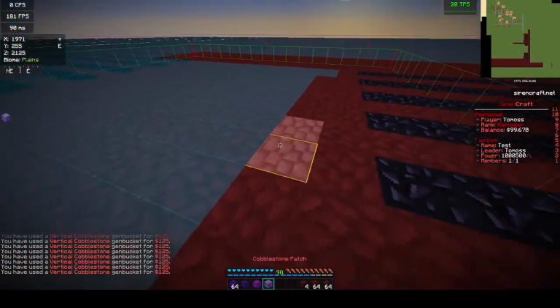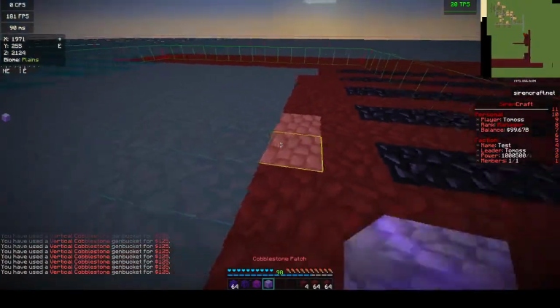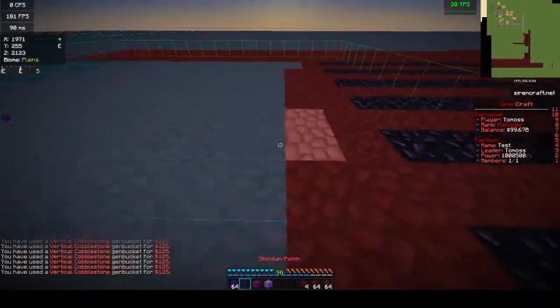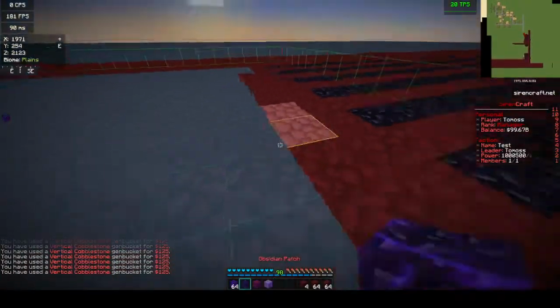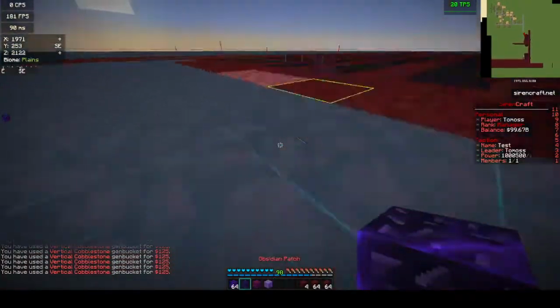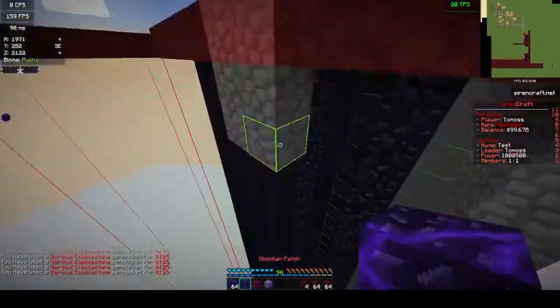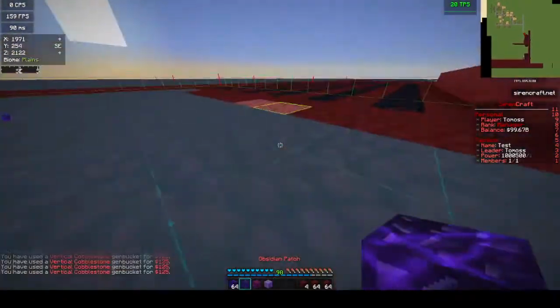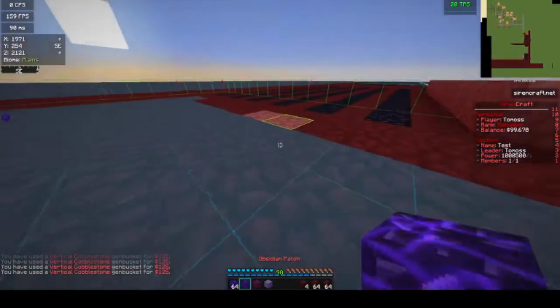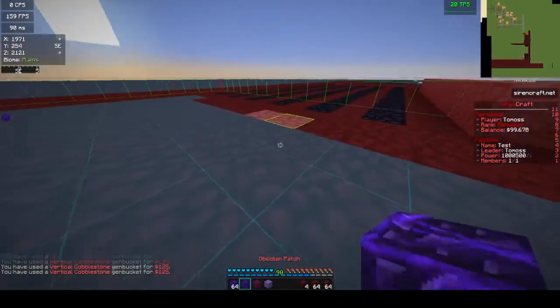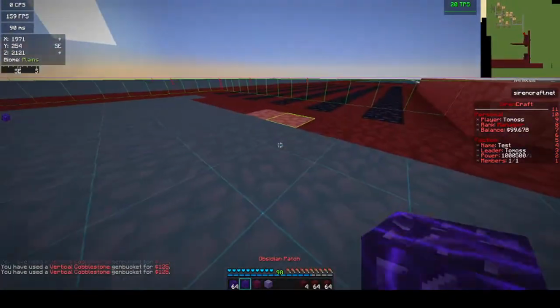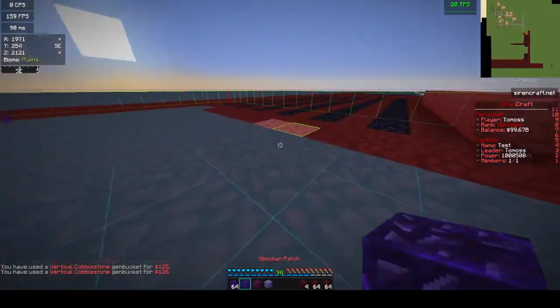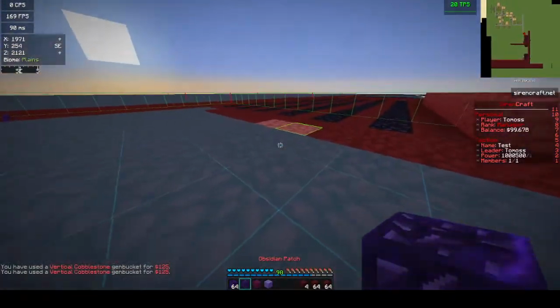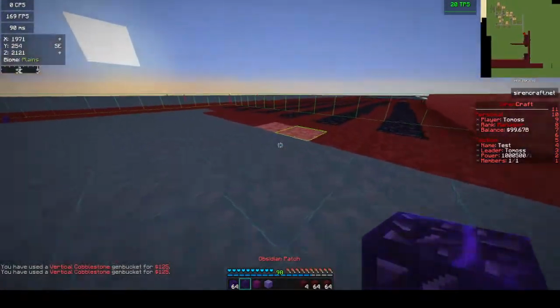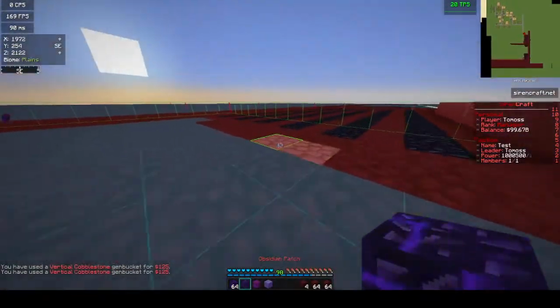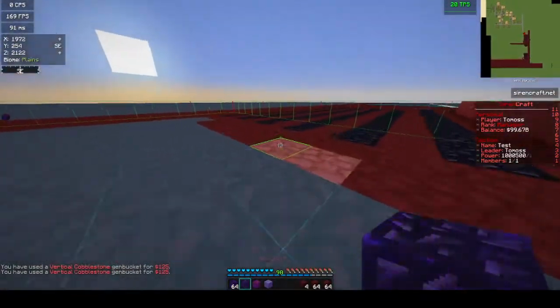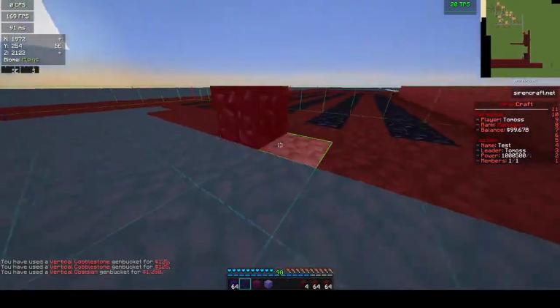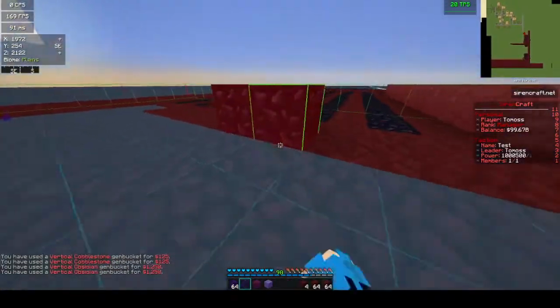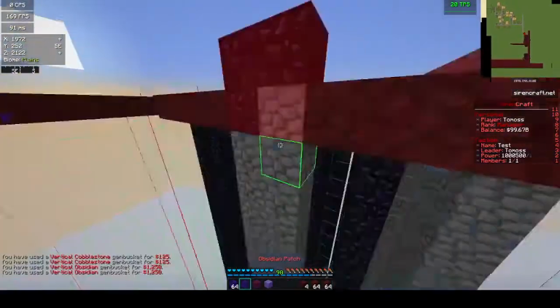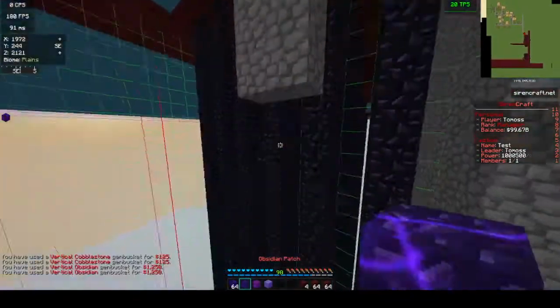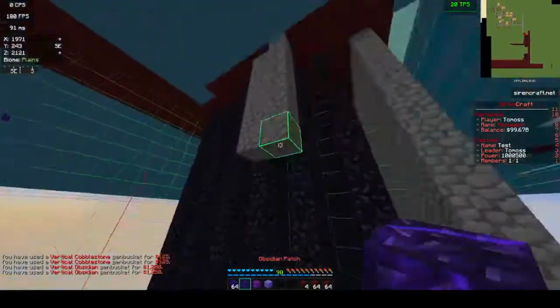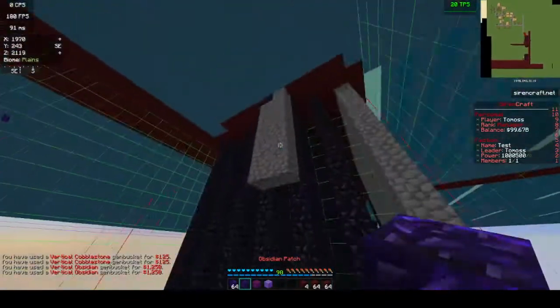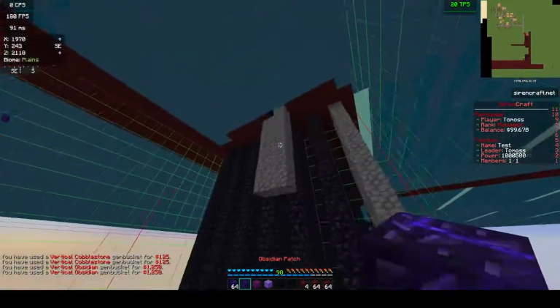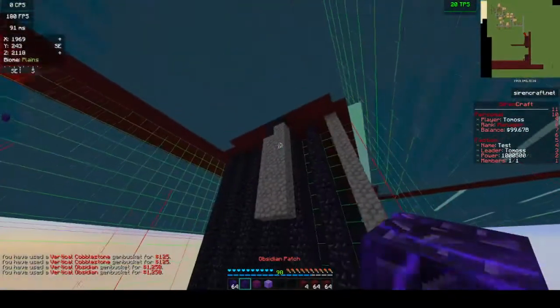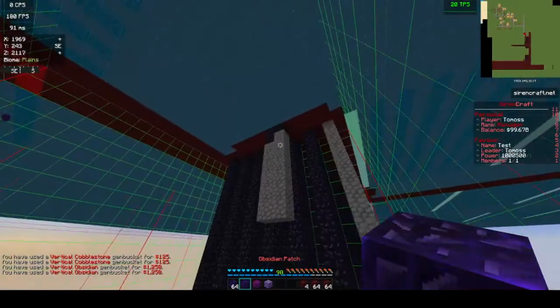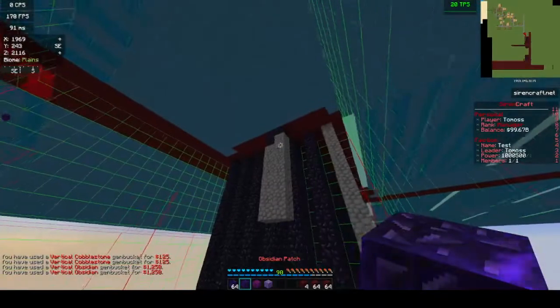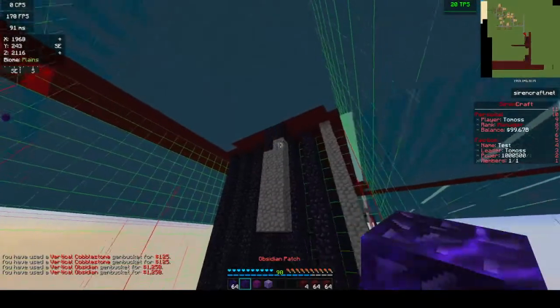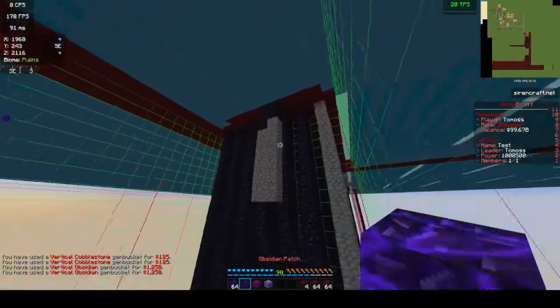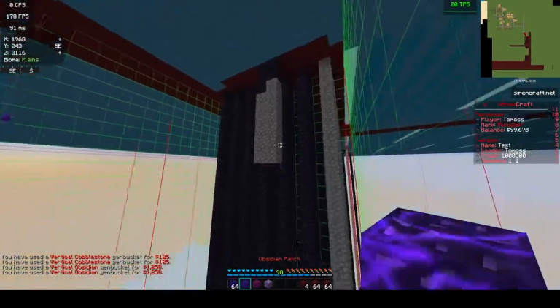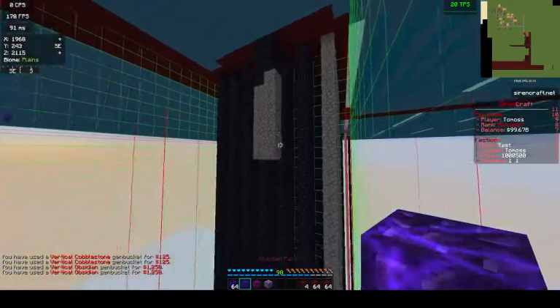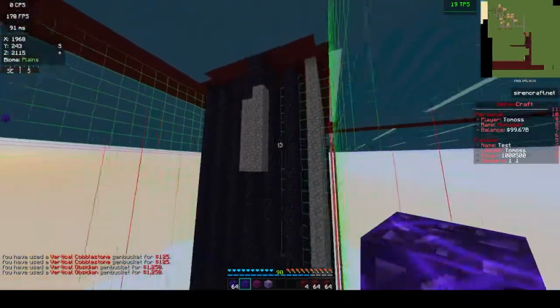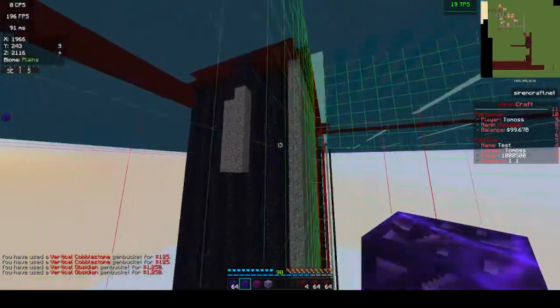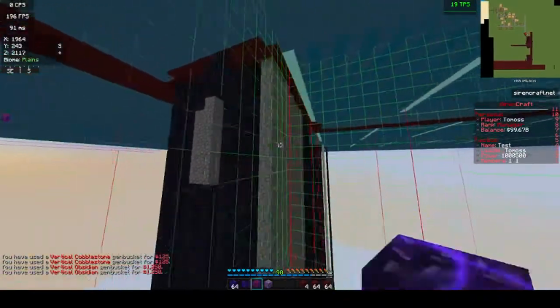Cobblestone patch there, and you can place an obsidian patch on top of that and they'll still go through.